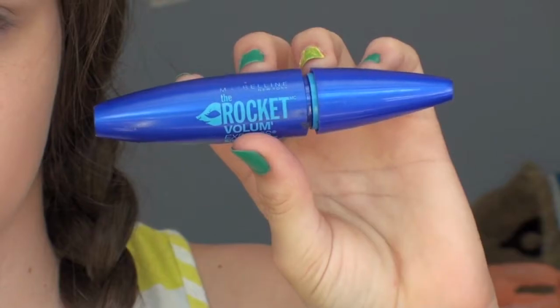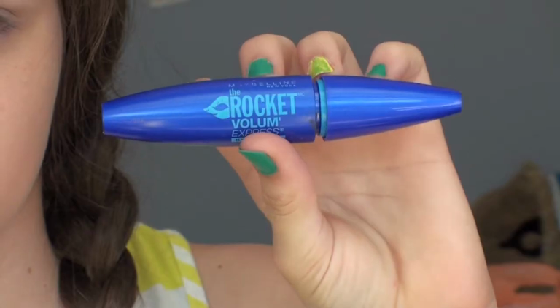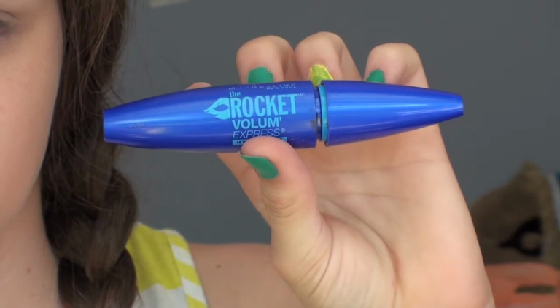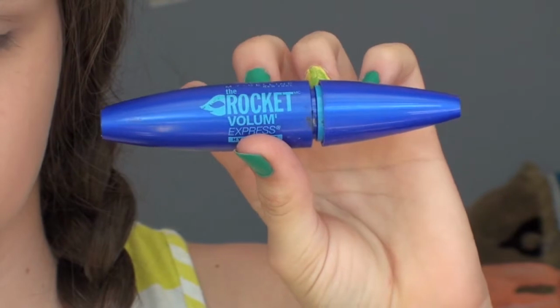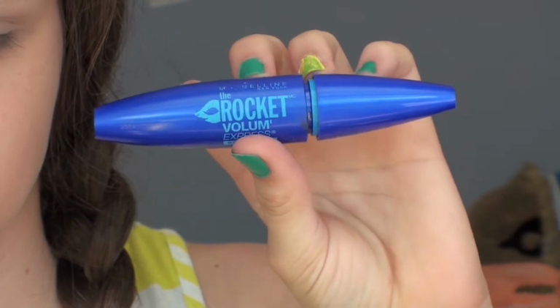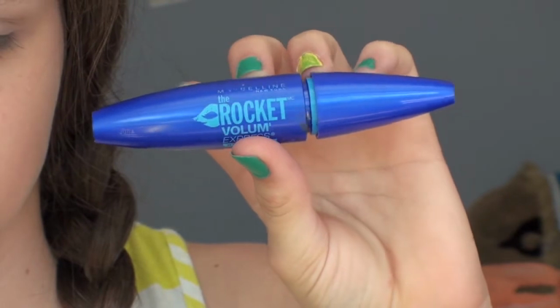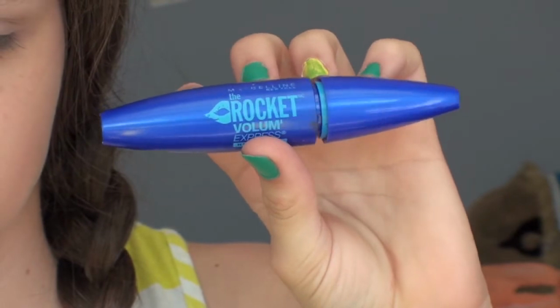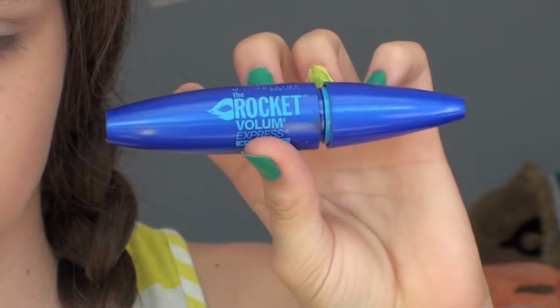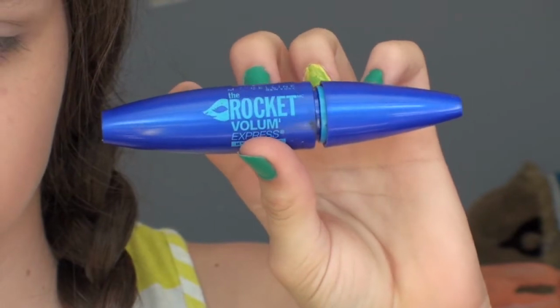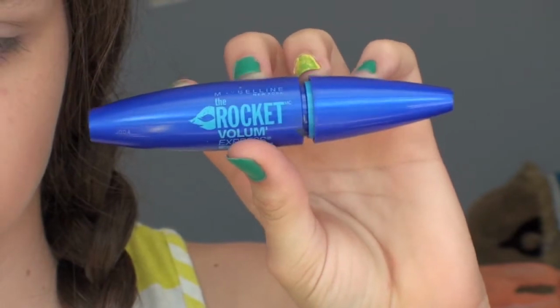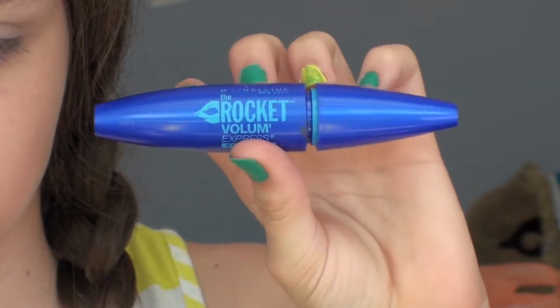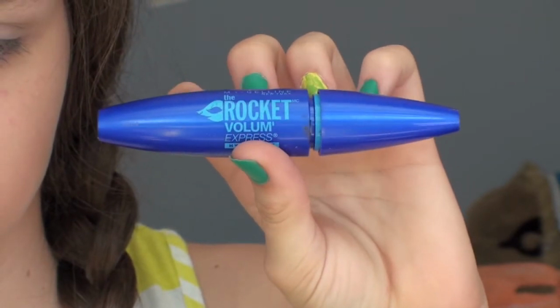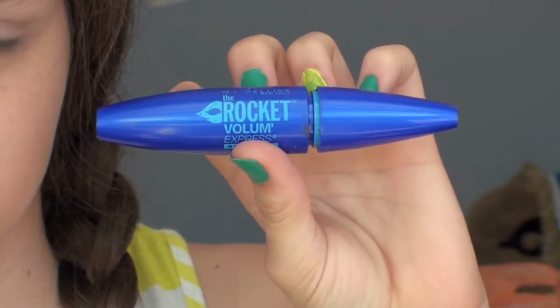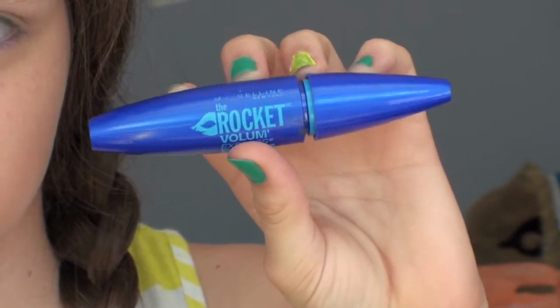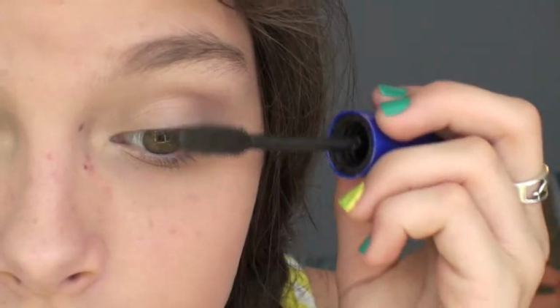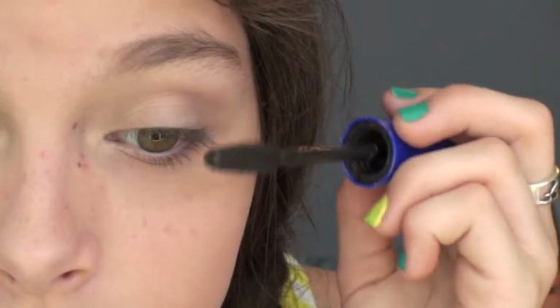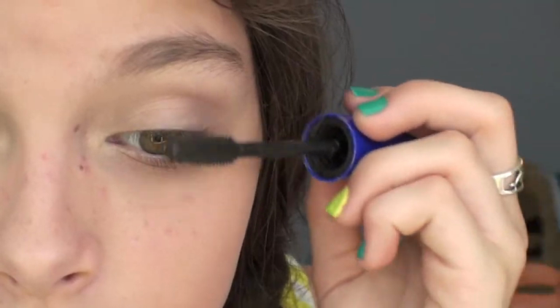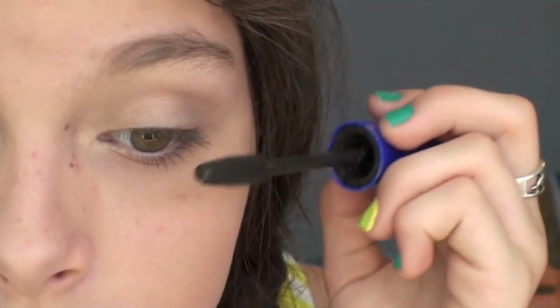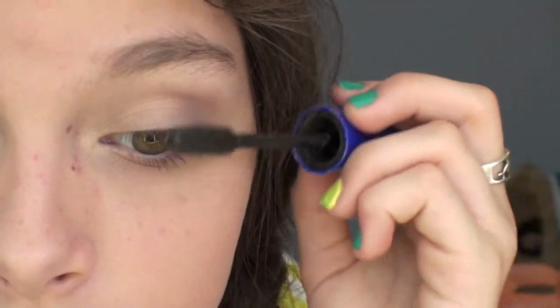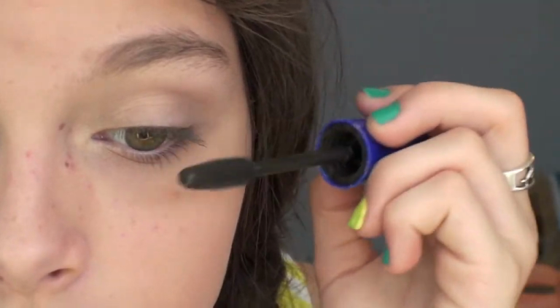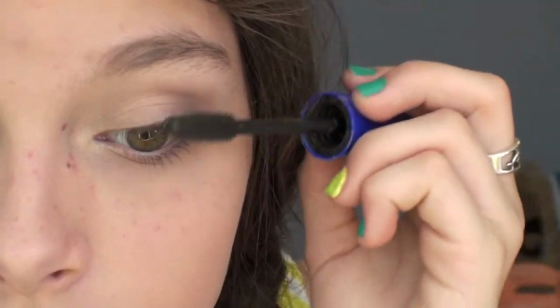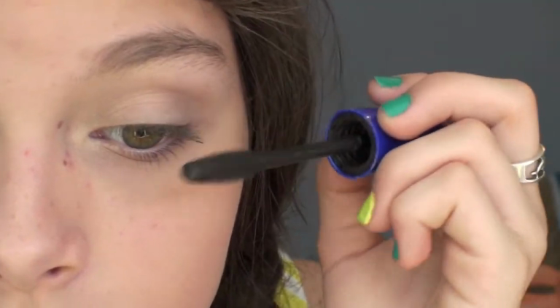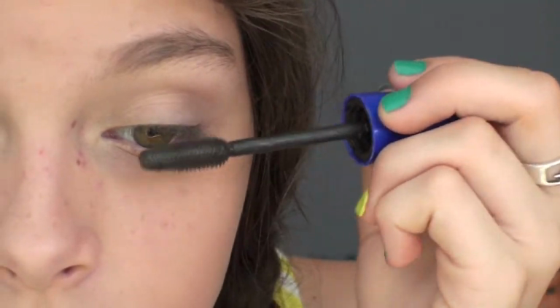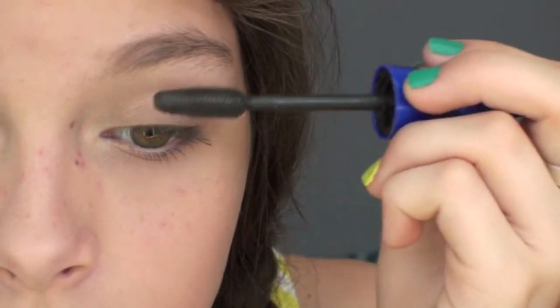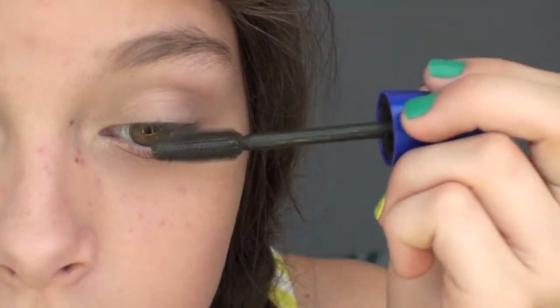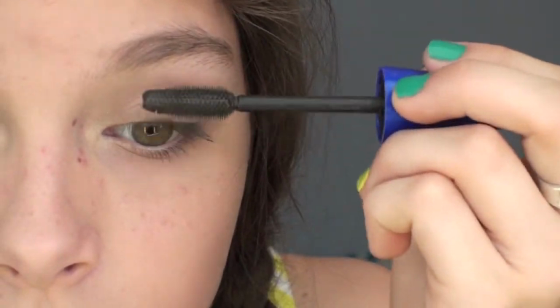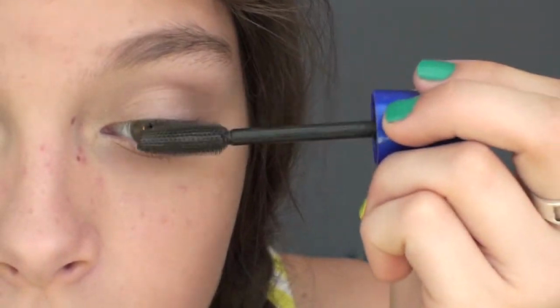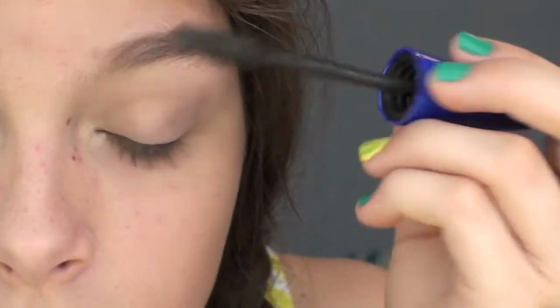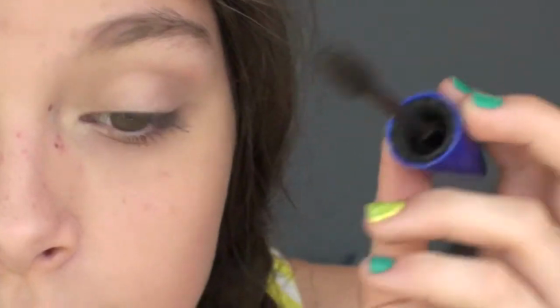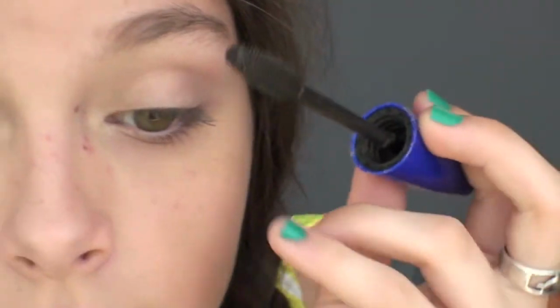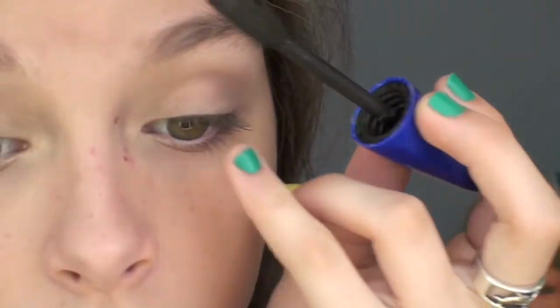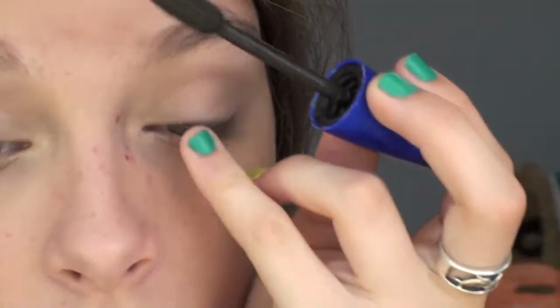Then I'm taking the Rocket Volume Express waterproof mascara and putting this onto my top lashes only.